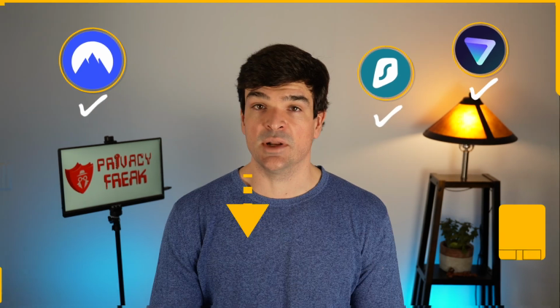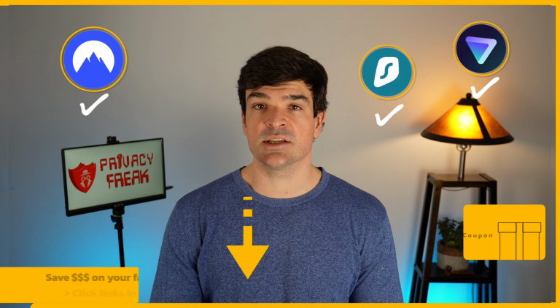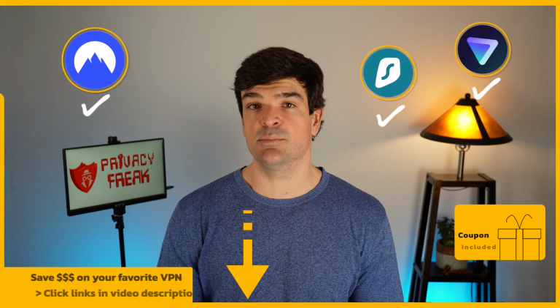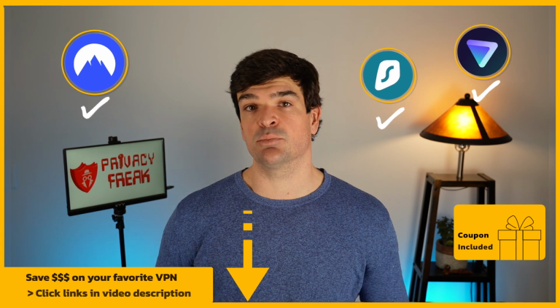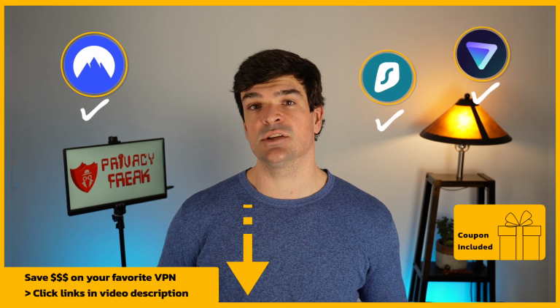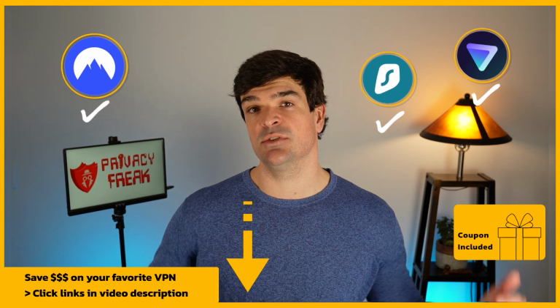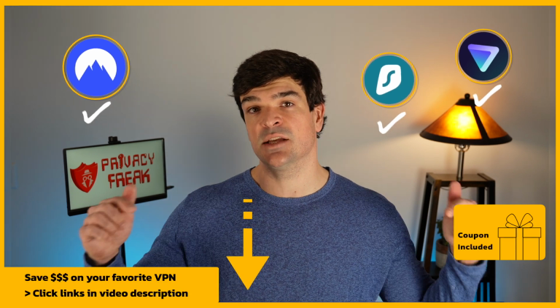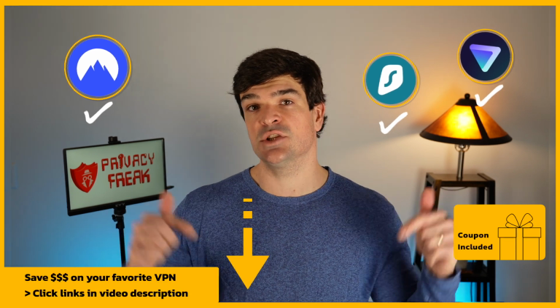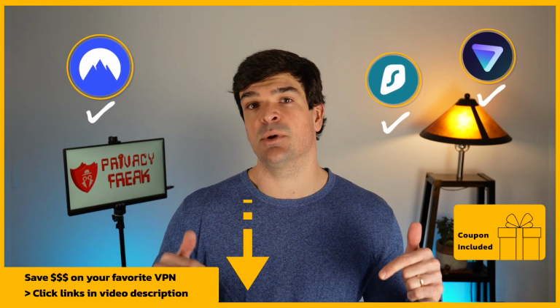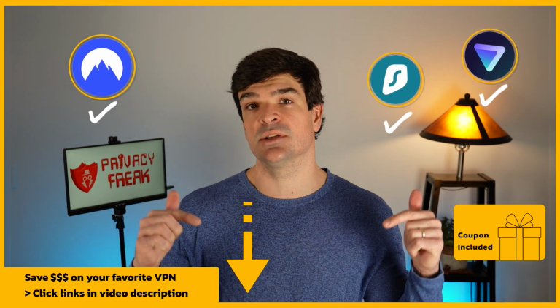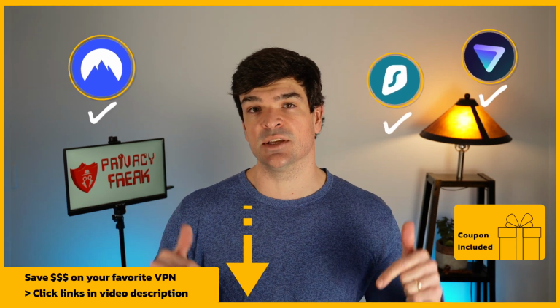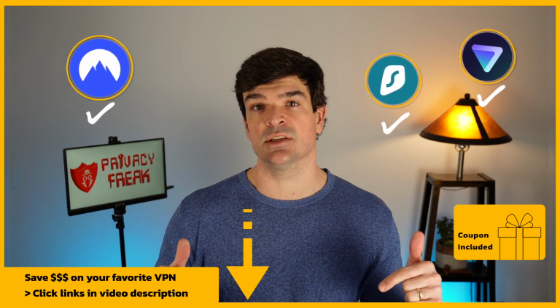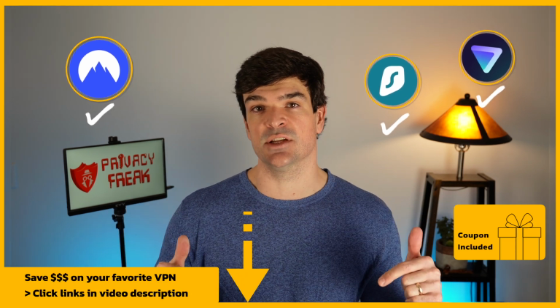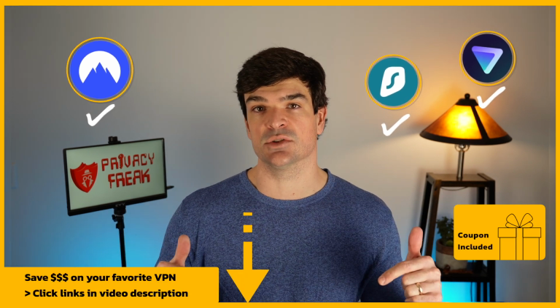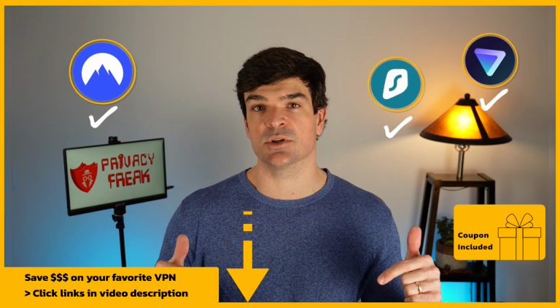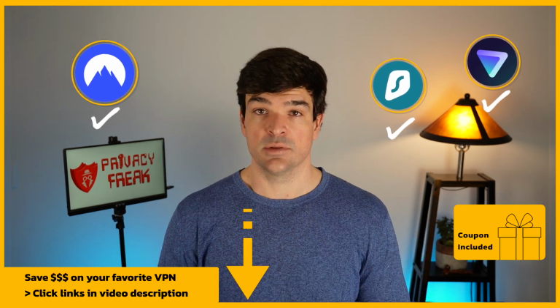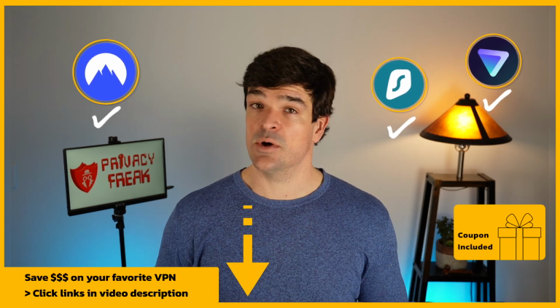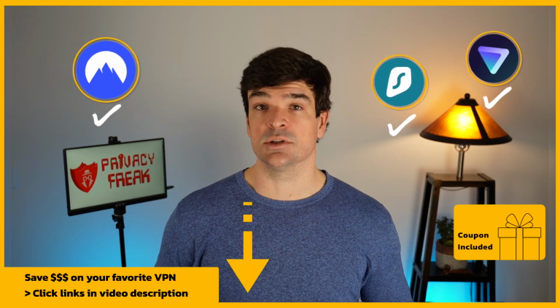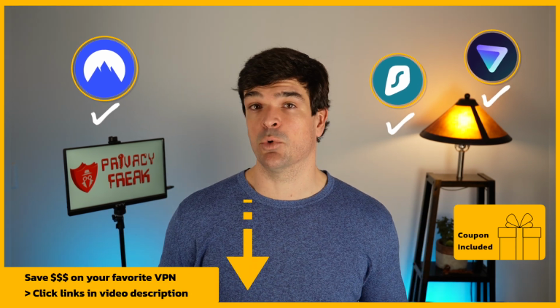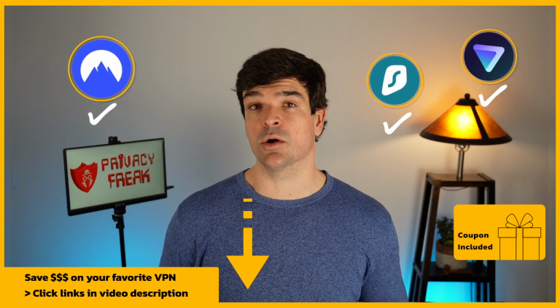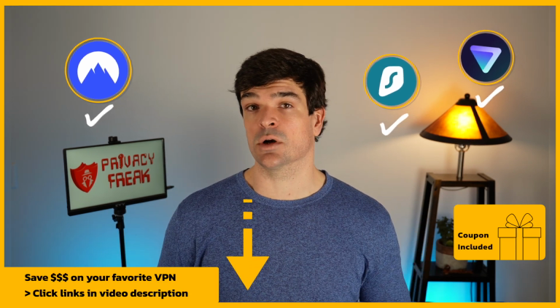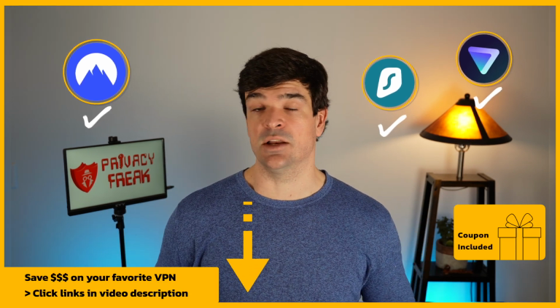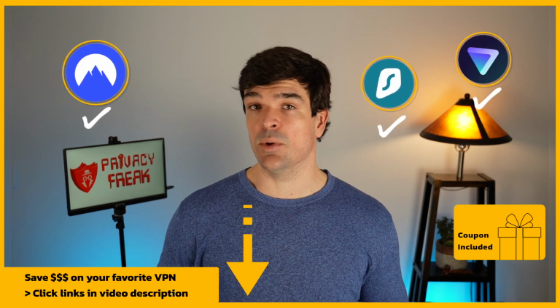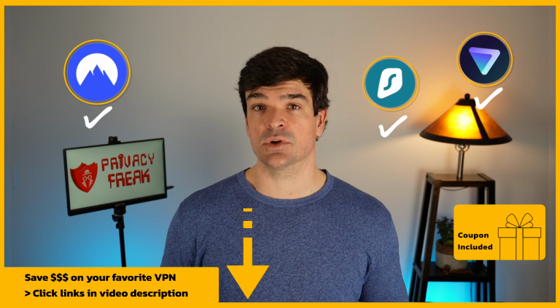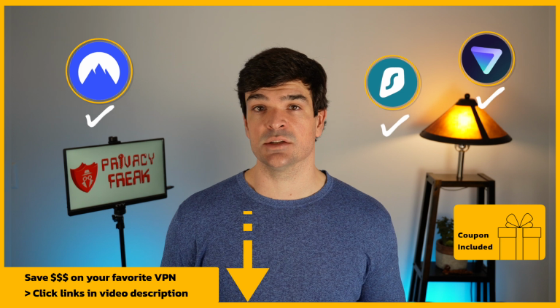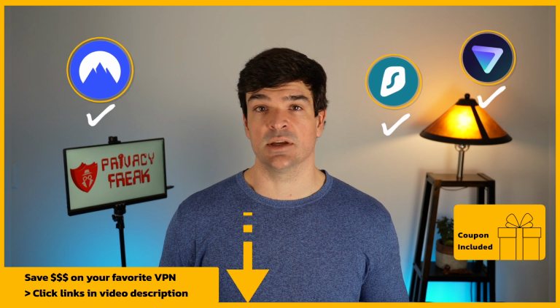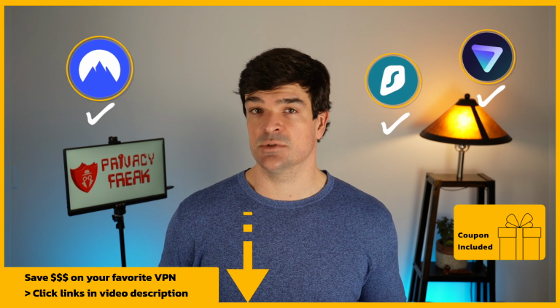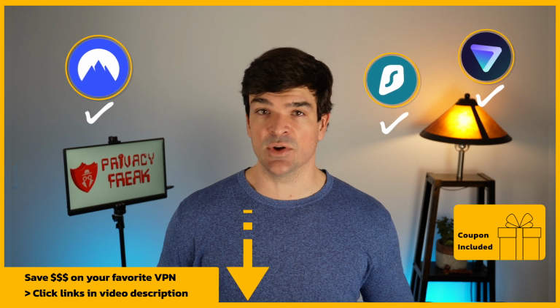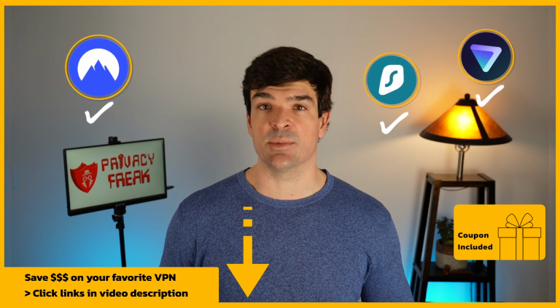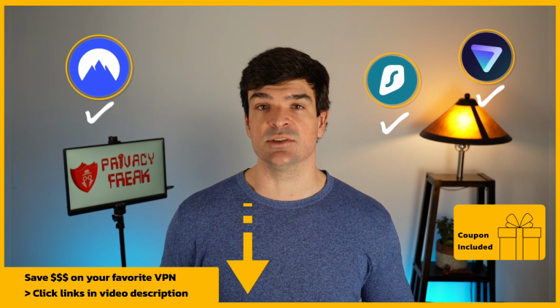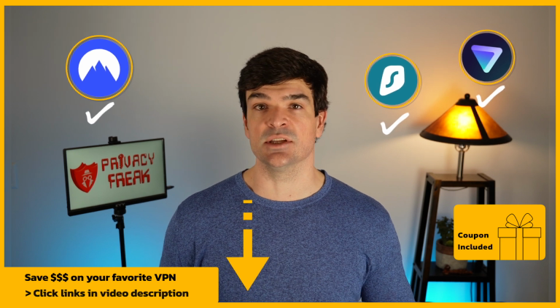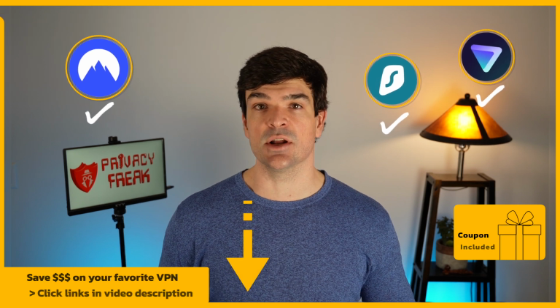You can access the best price on these VPNs just by using the links in the video description. That way you can support our work at no extra cost and still get the best deals on the internet.